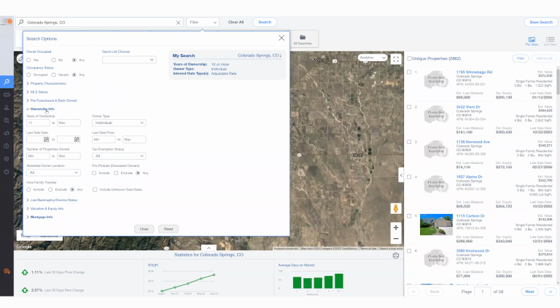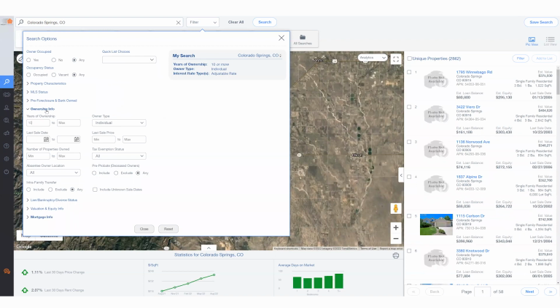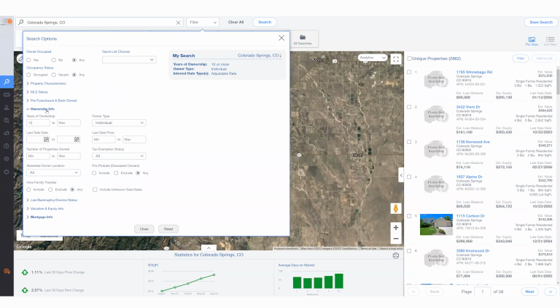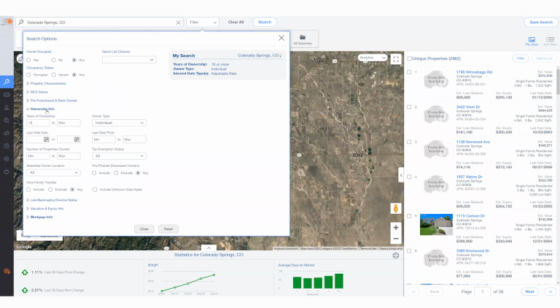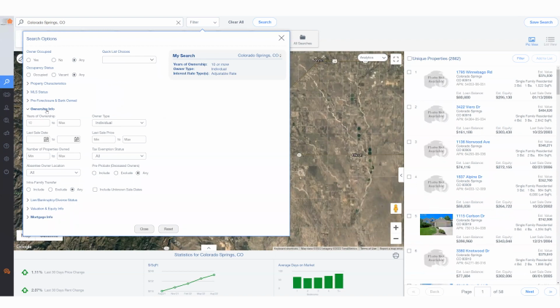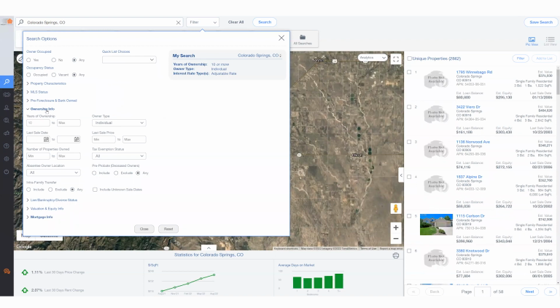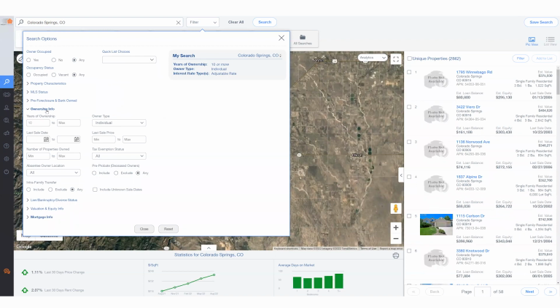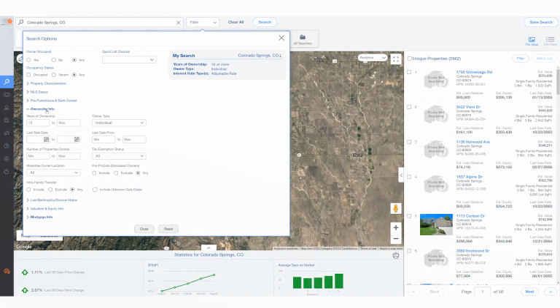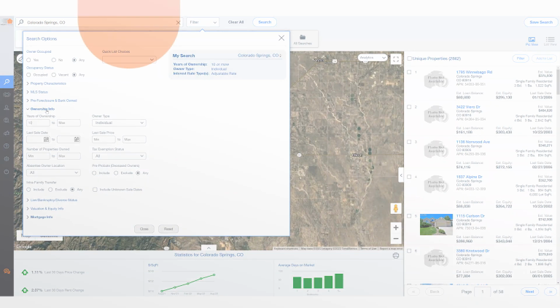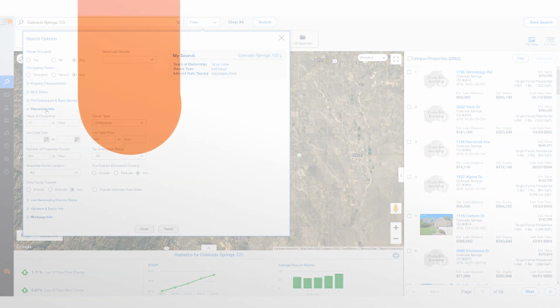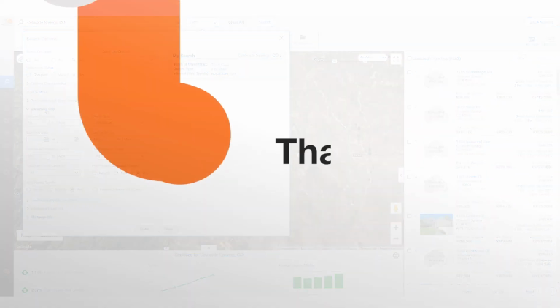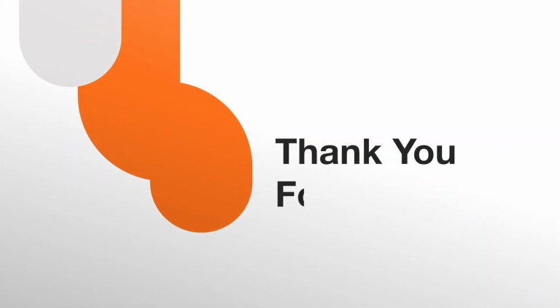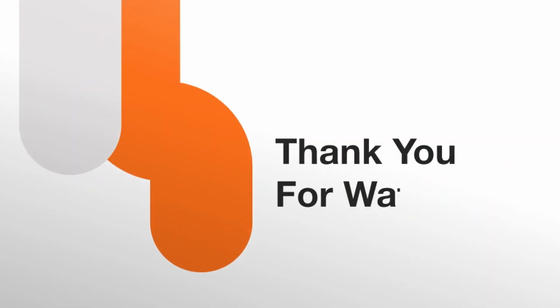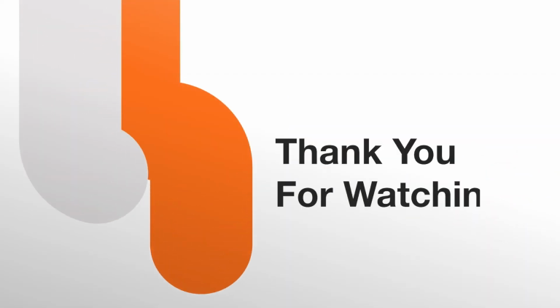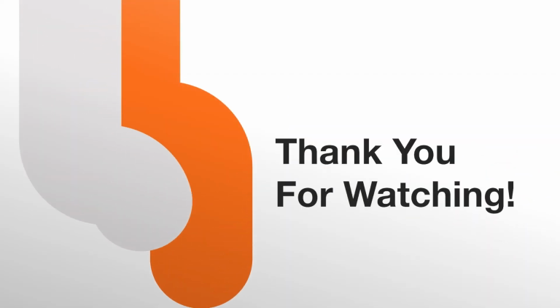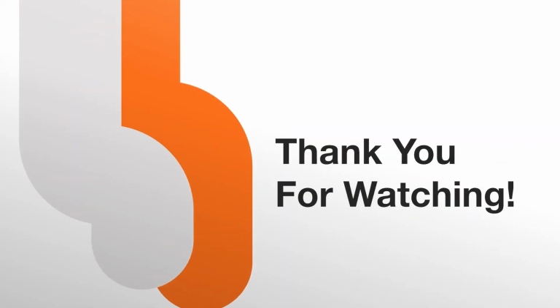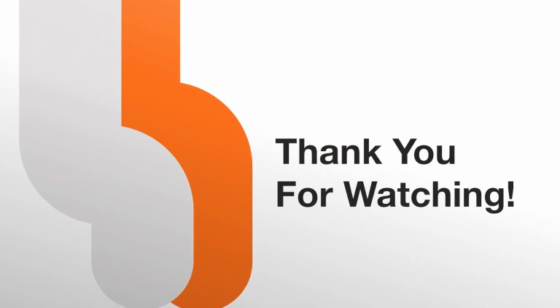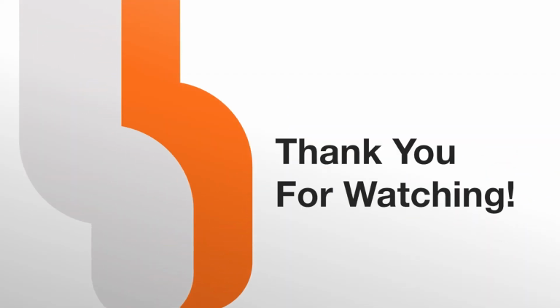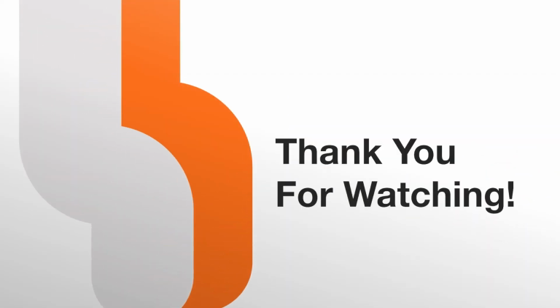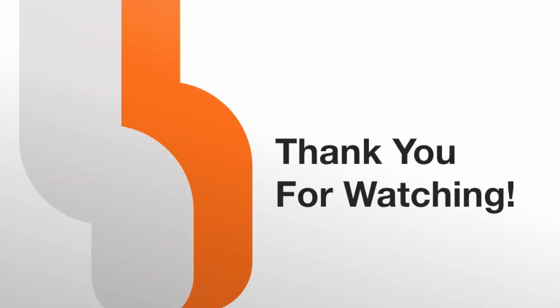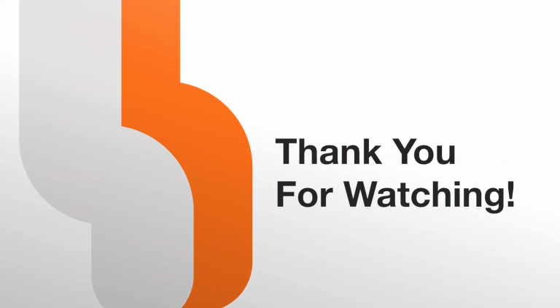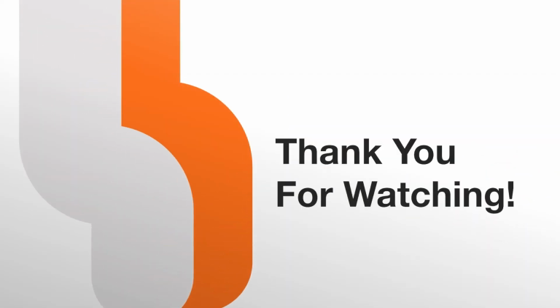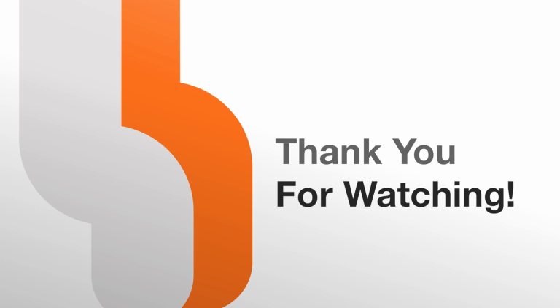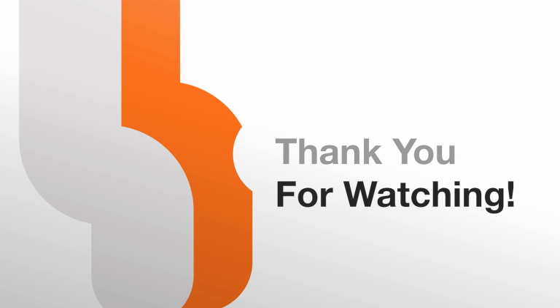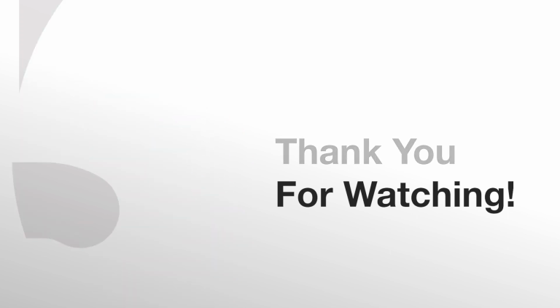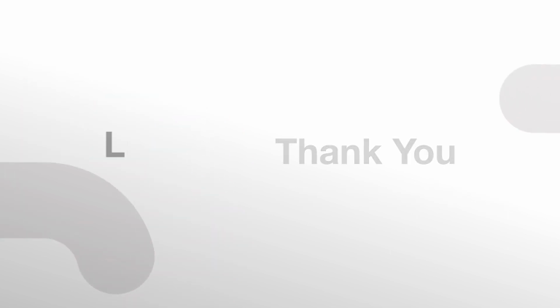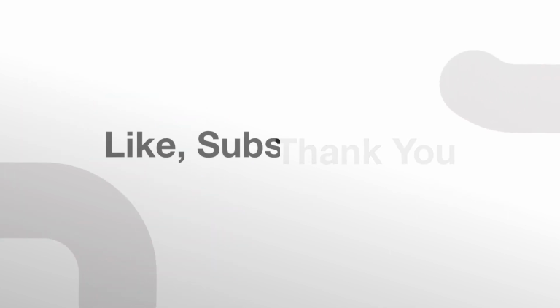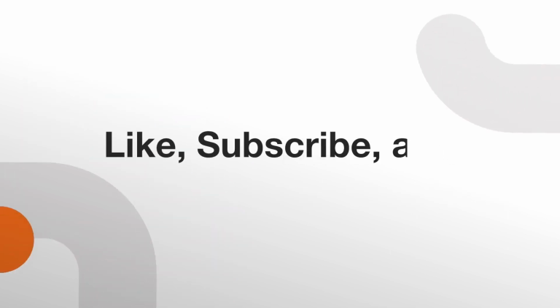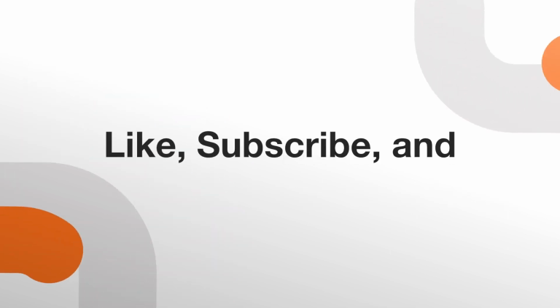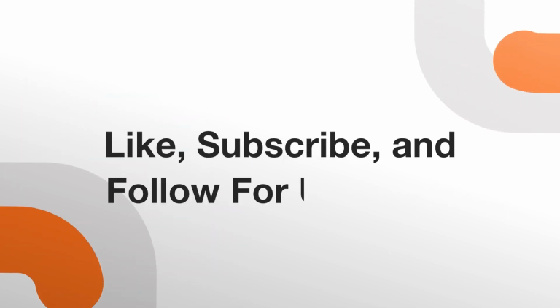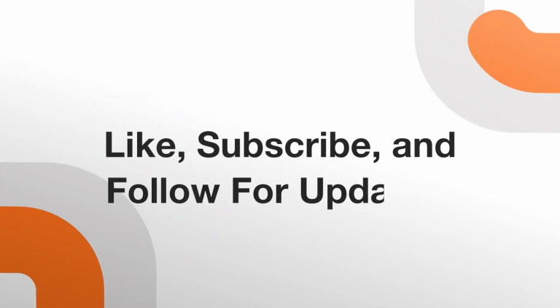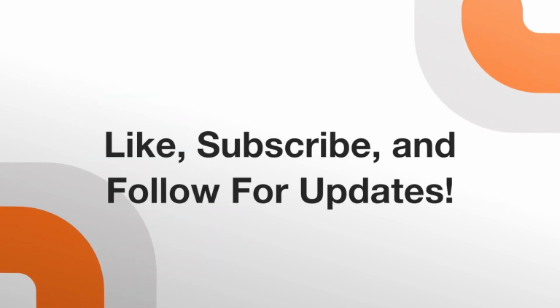Thank you for watching. Like and subscribe to learn more about our latest features and updates.